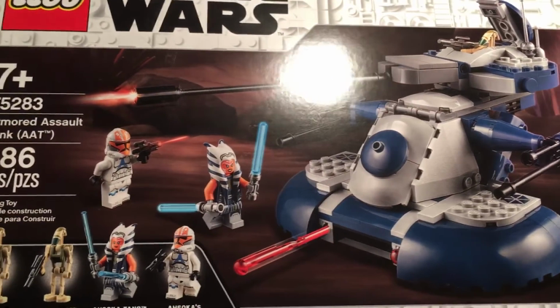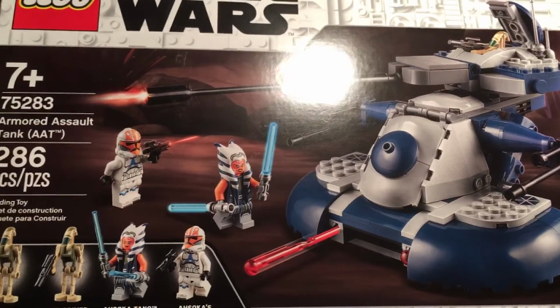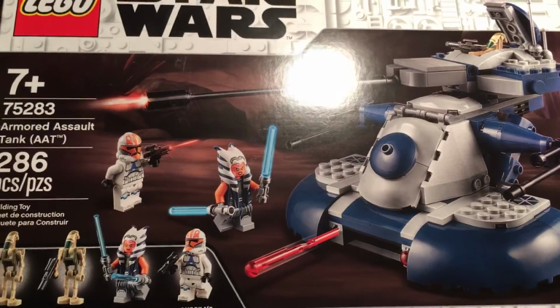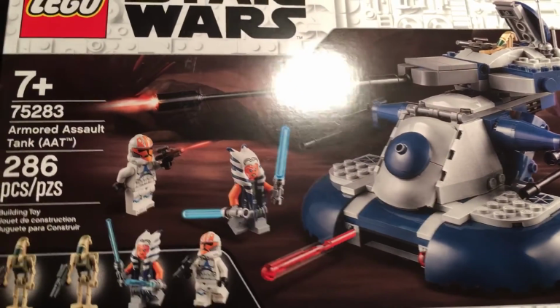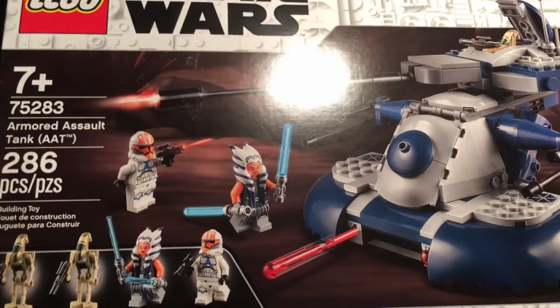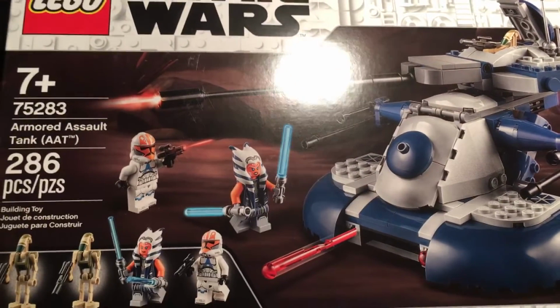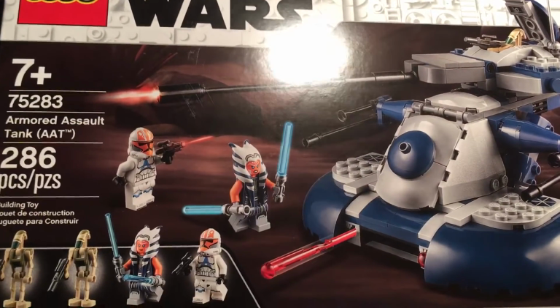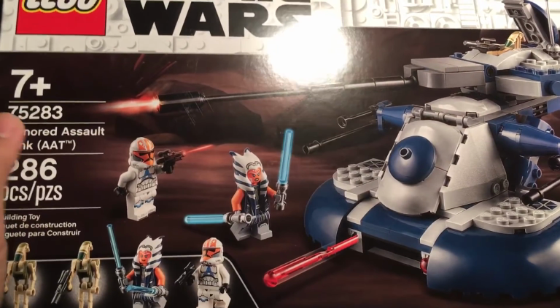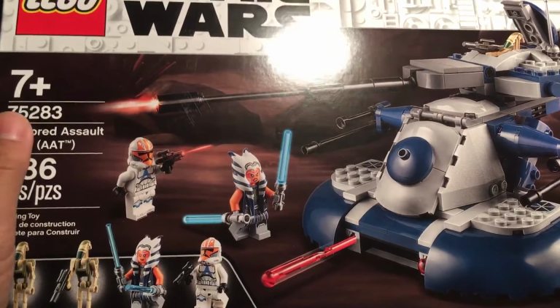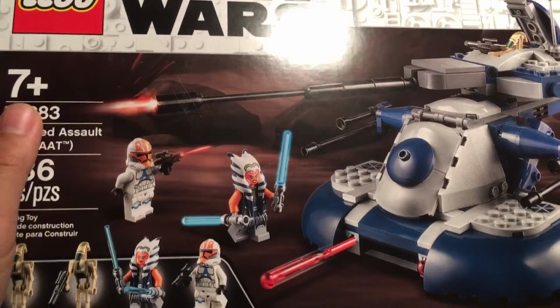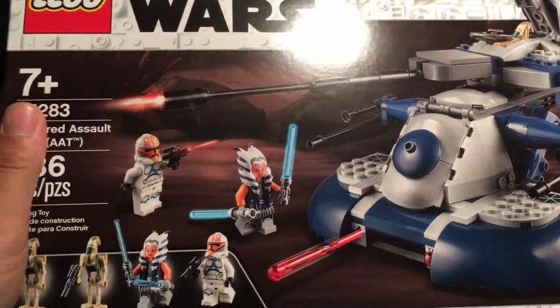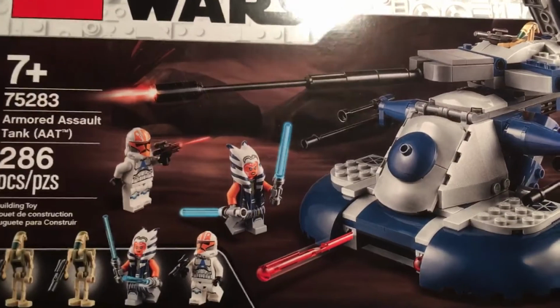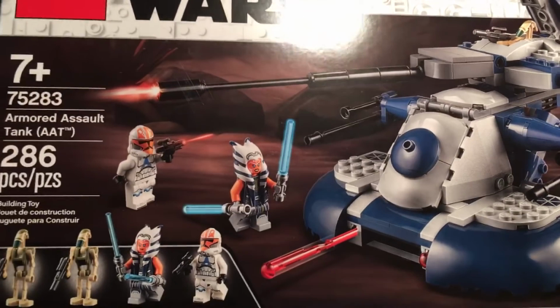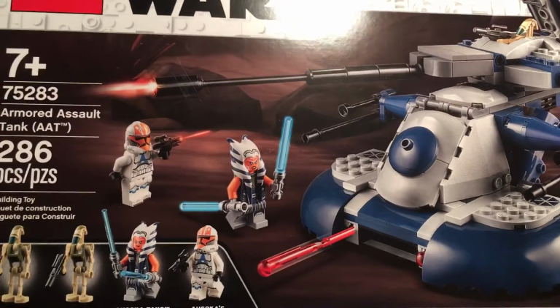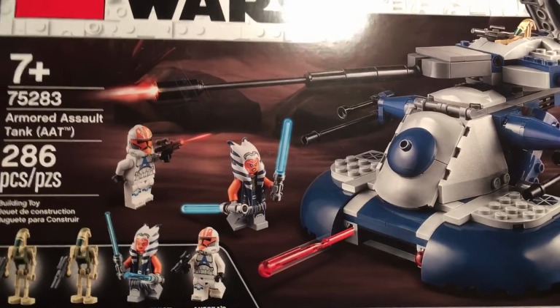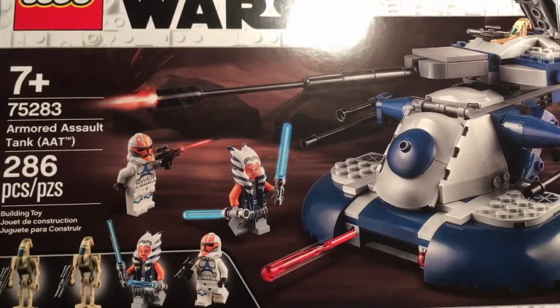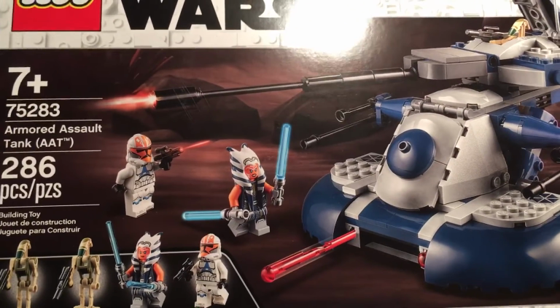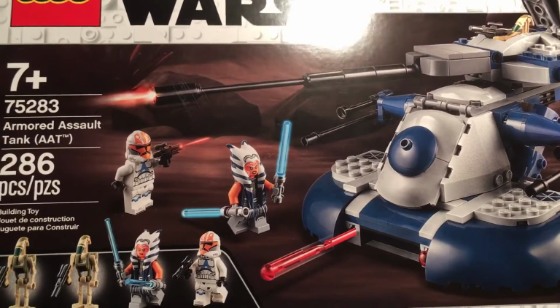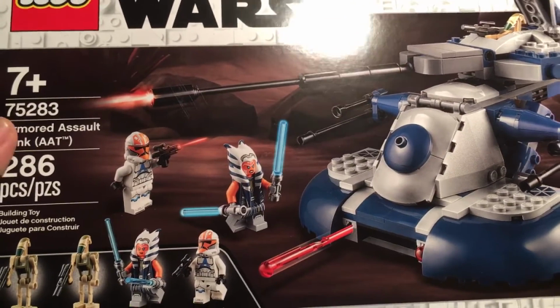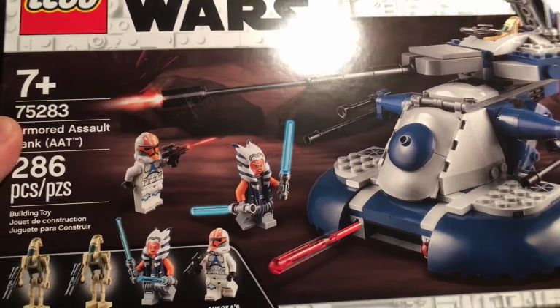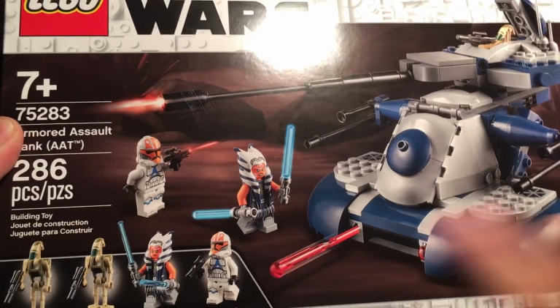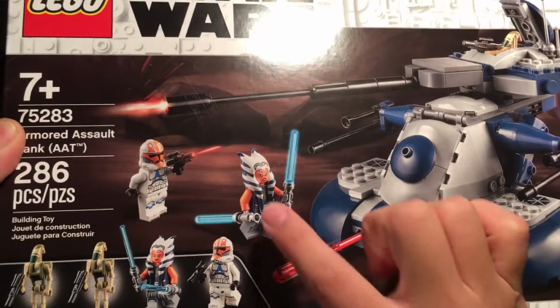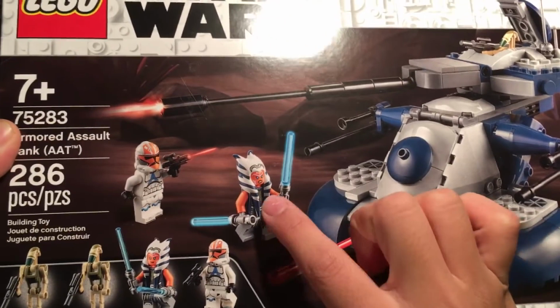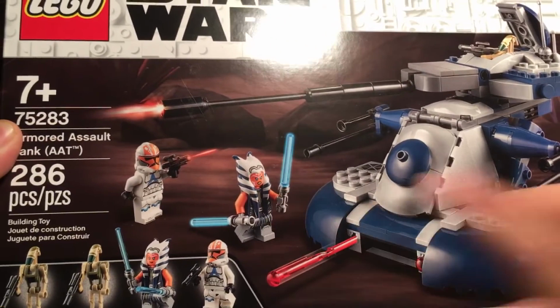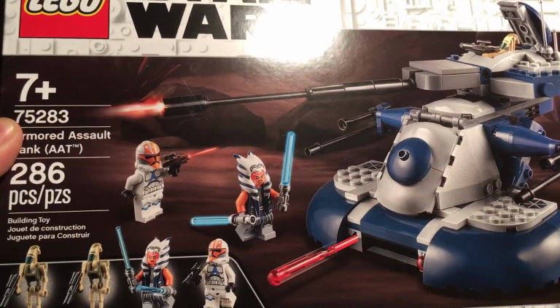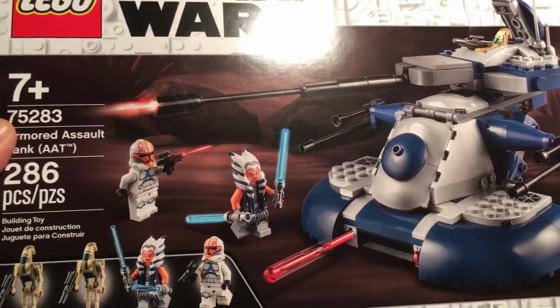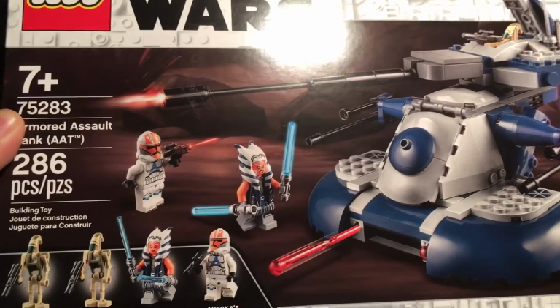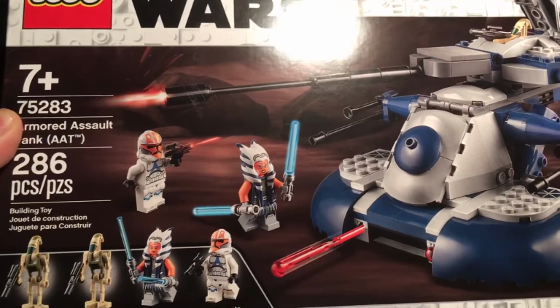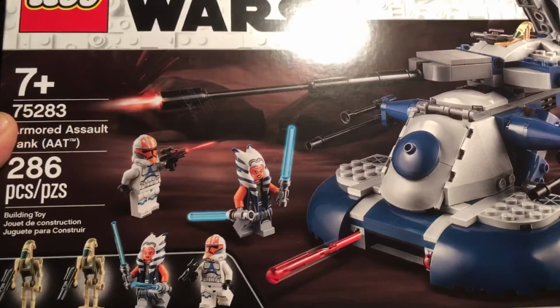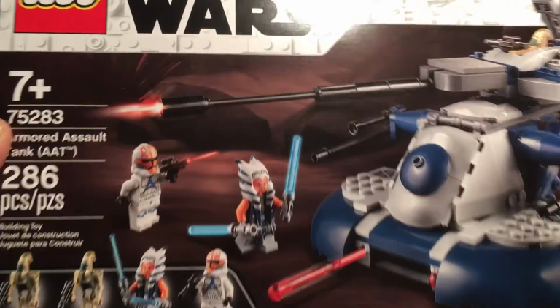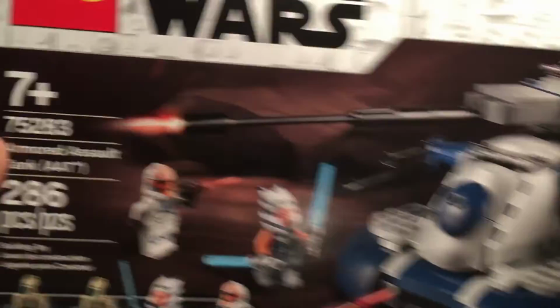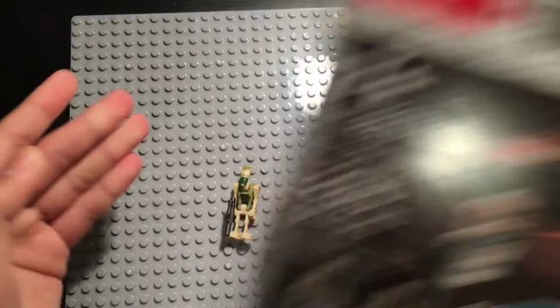Great set. That's where I got my Ahsoka minifigure, and there is a problem with that minifigure, so make sure to go check out my other video.